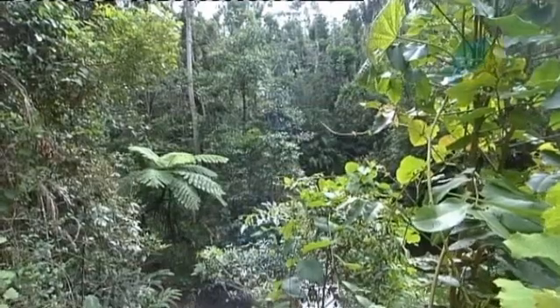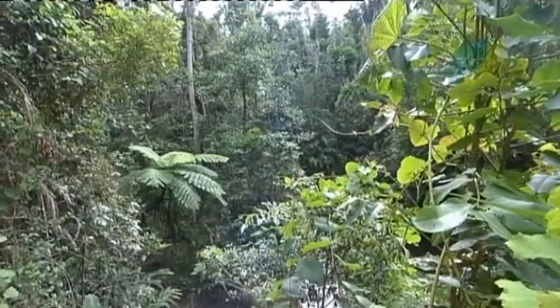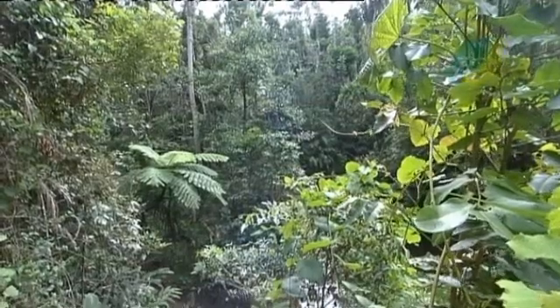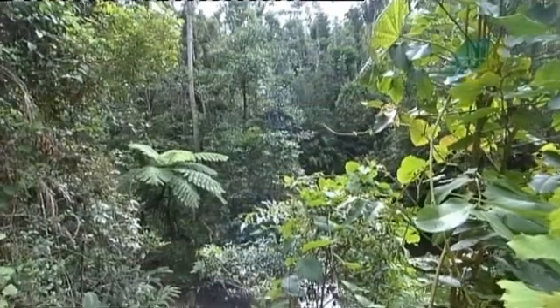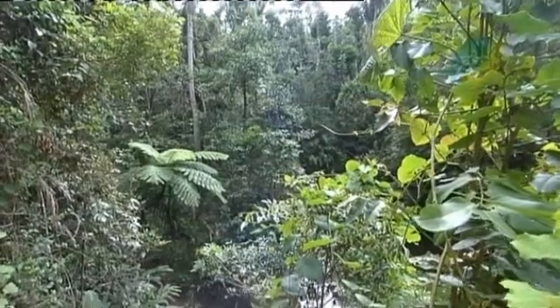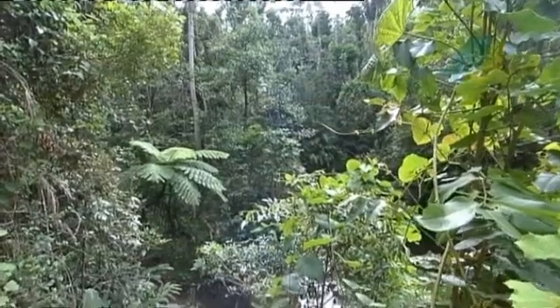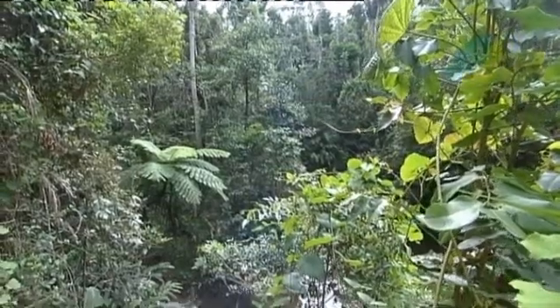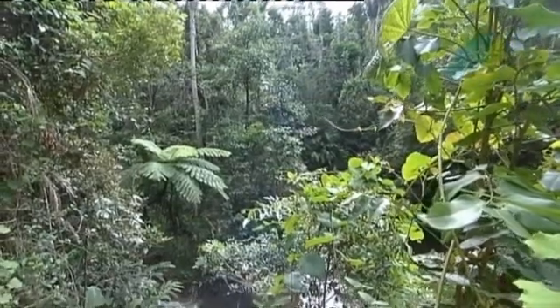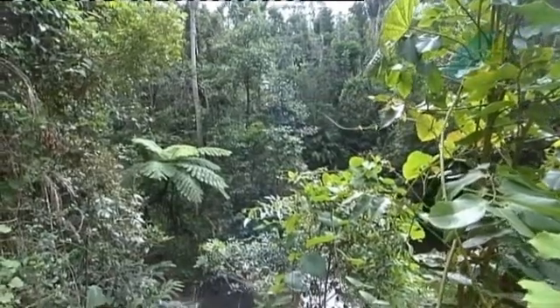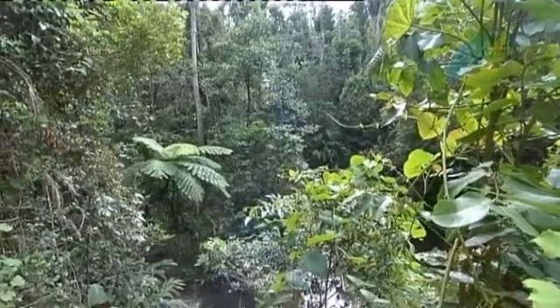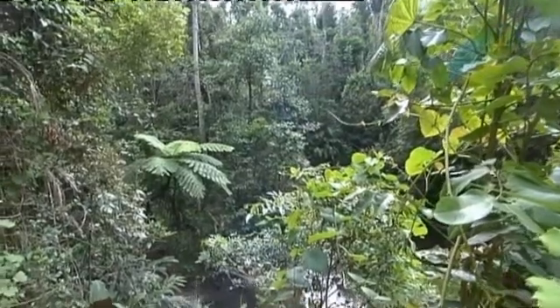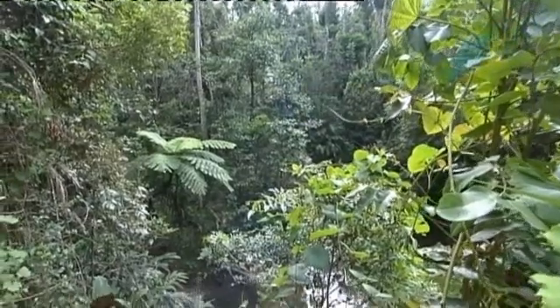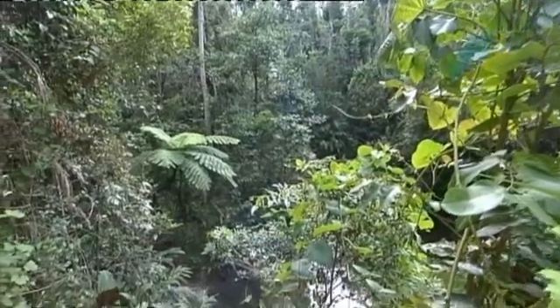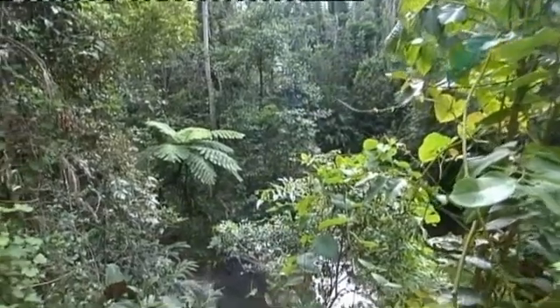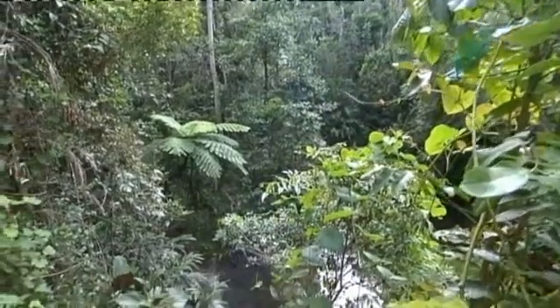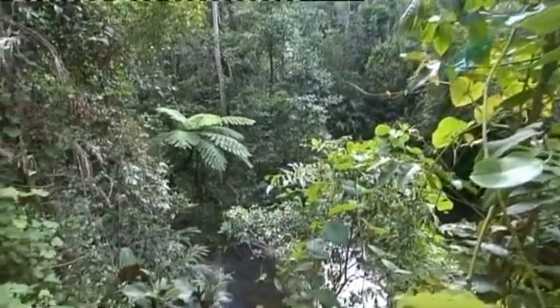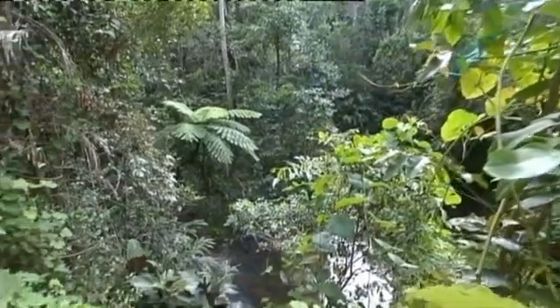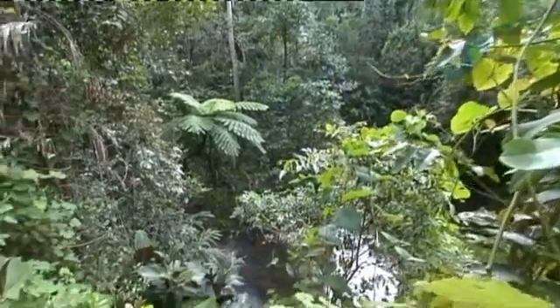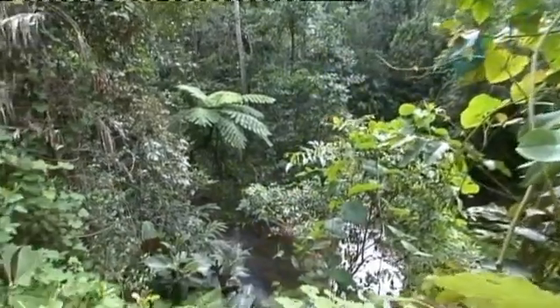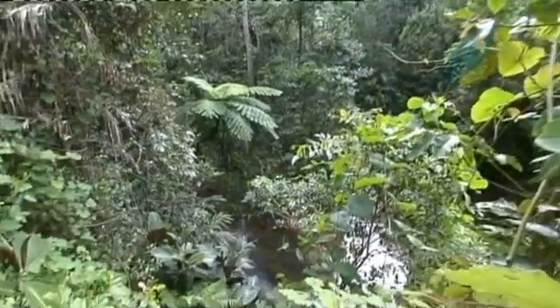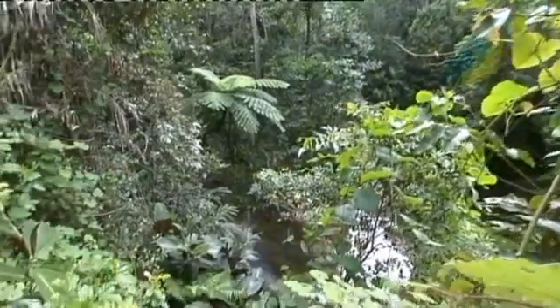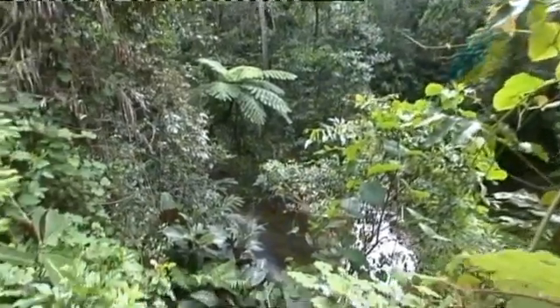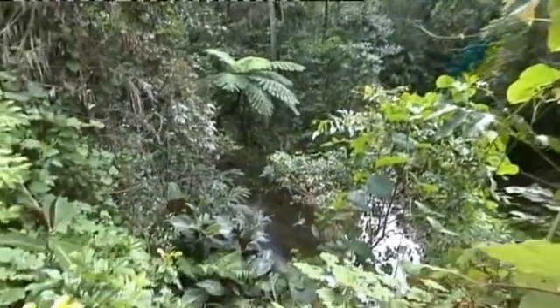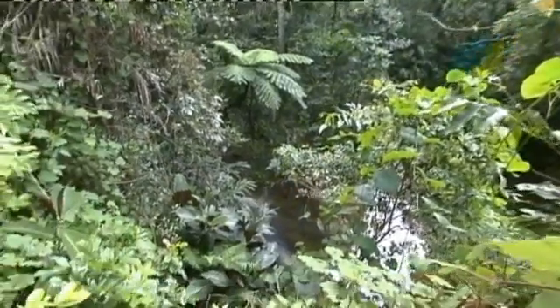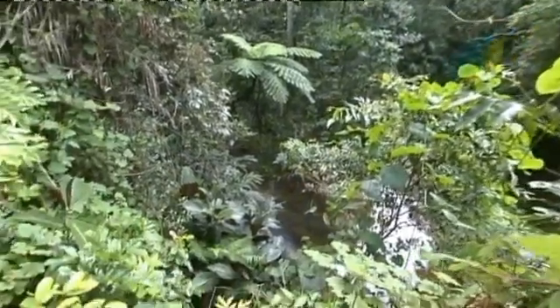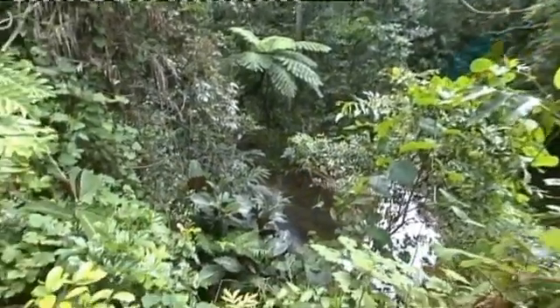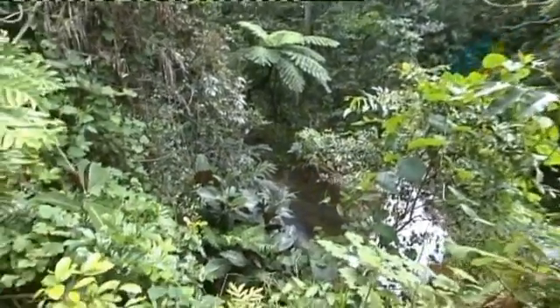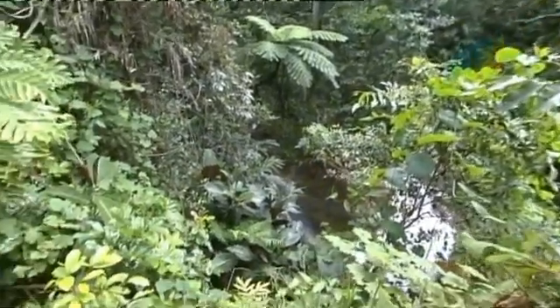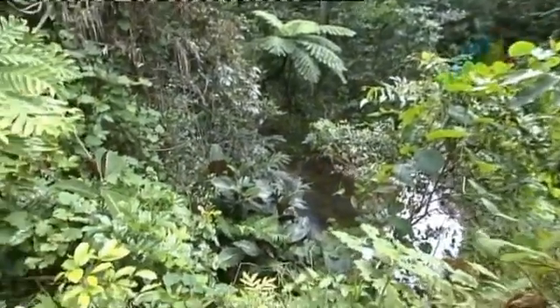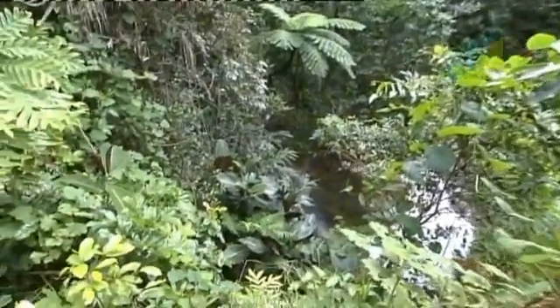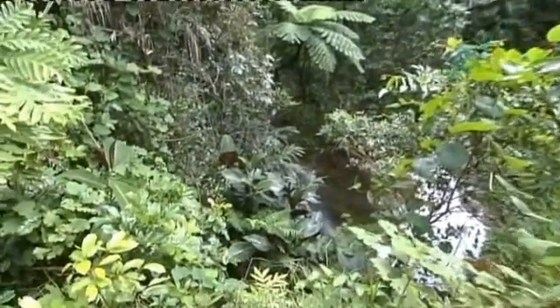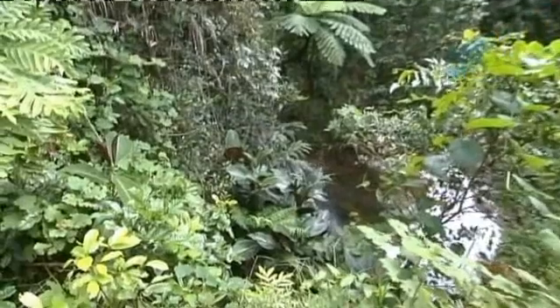In fact, about 10% of the plants now found in this area are not native.